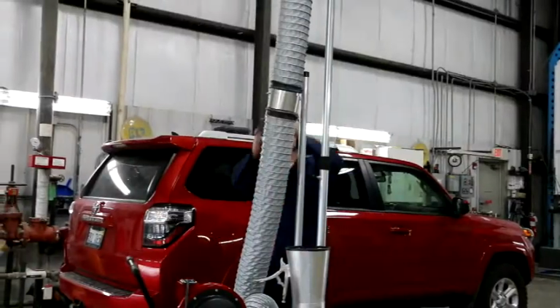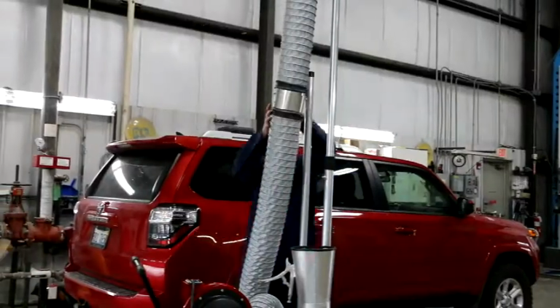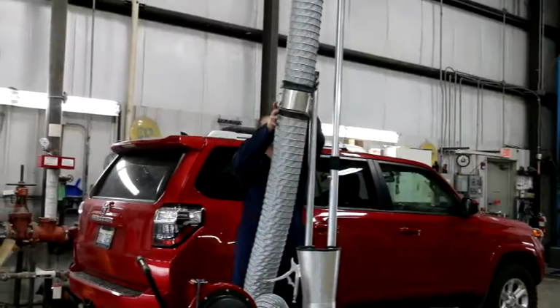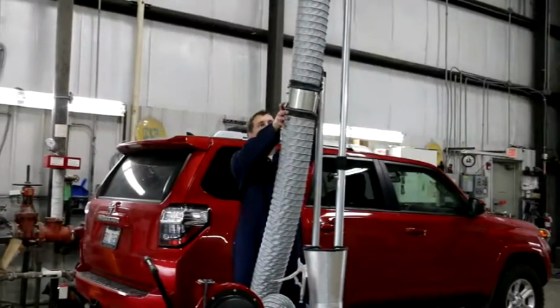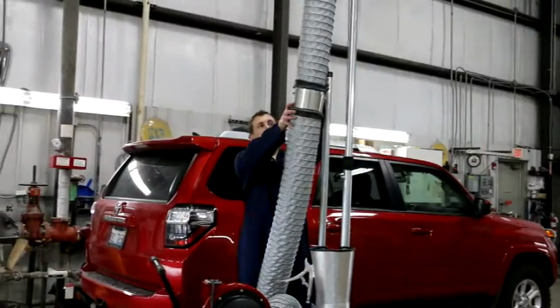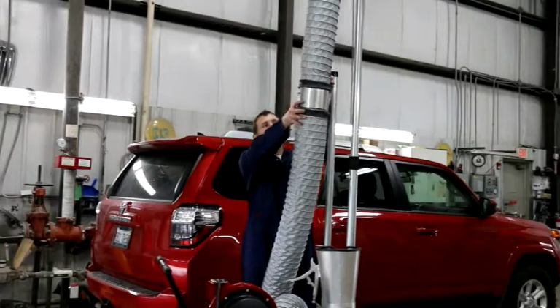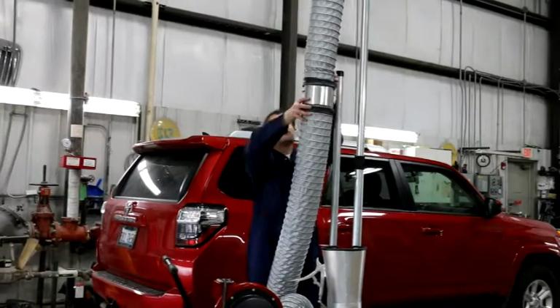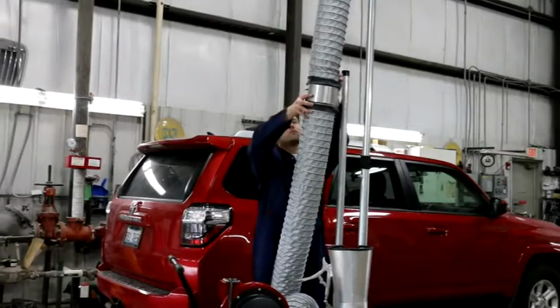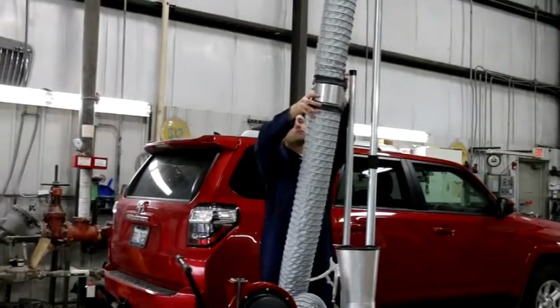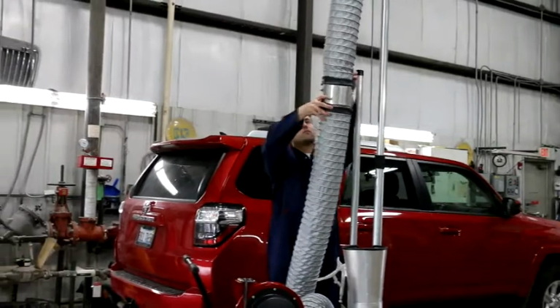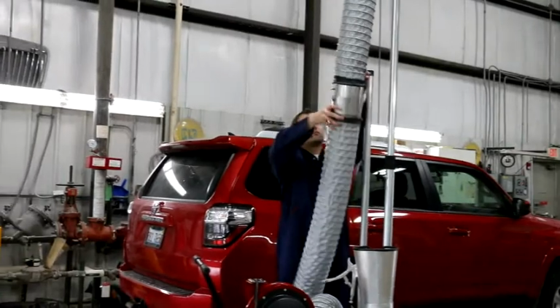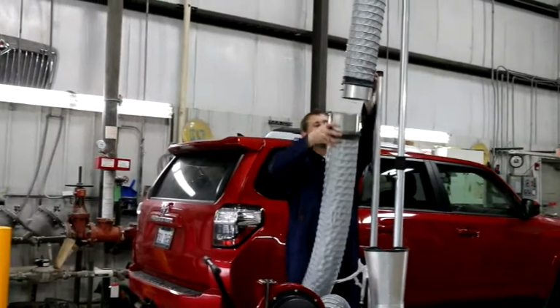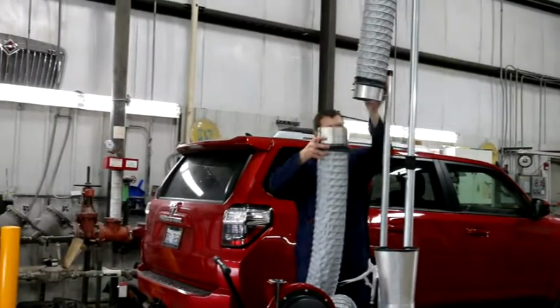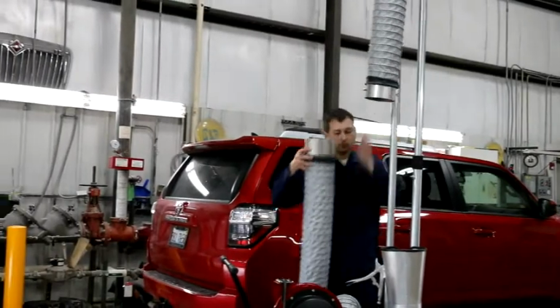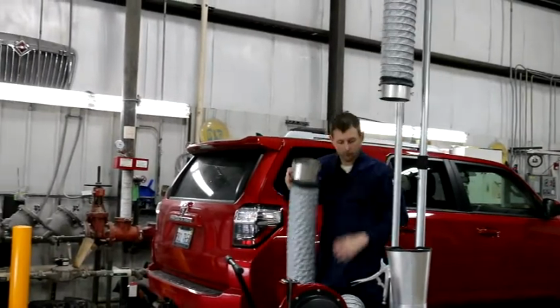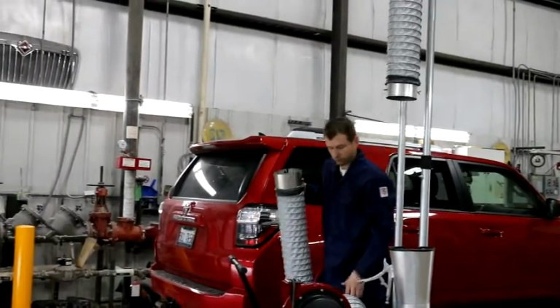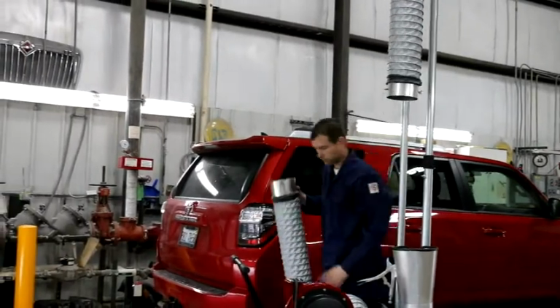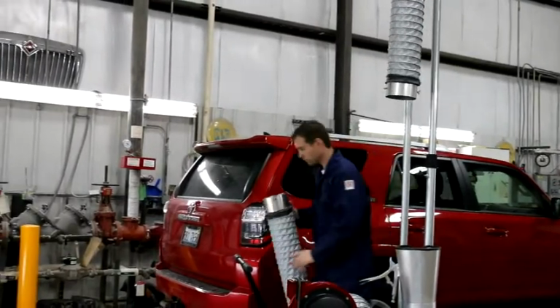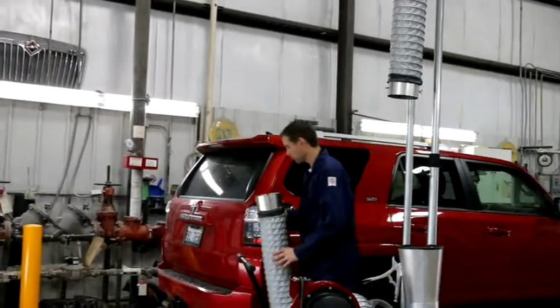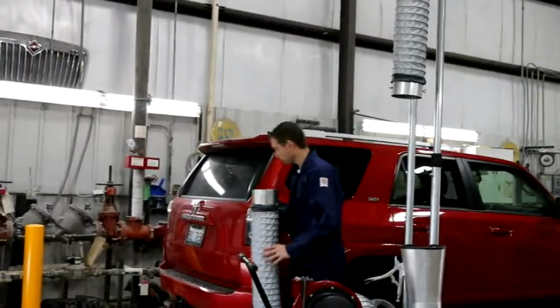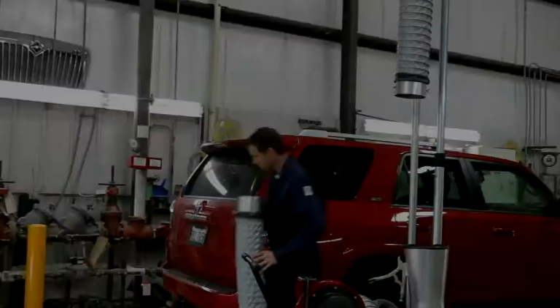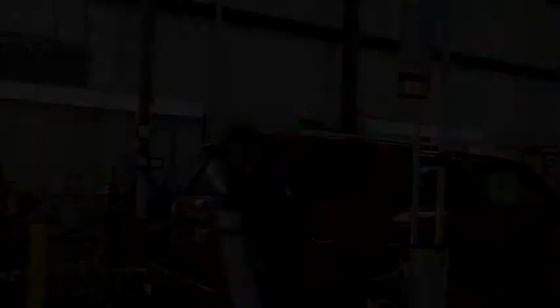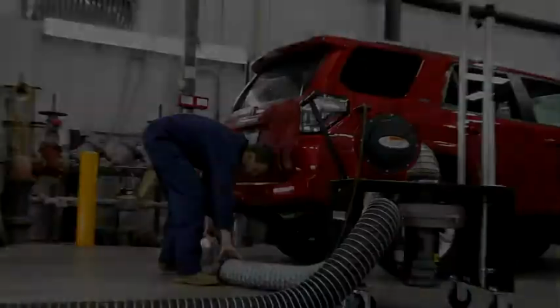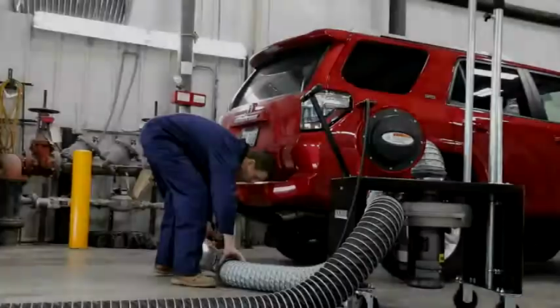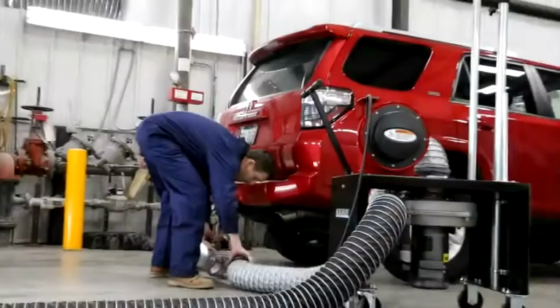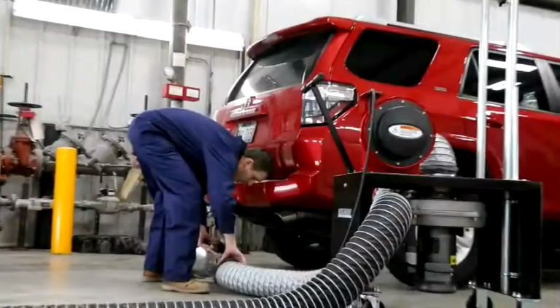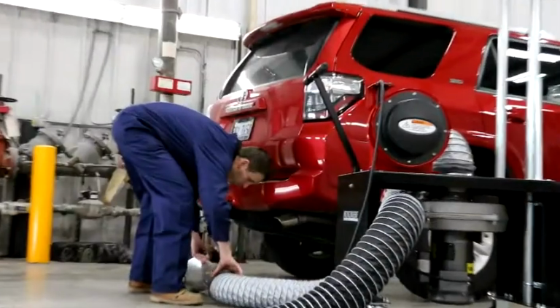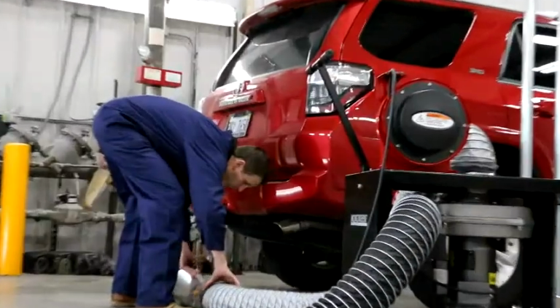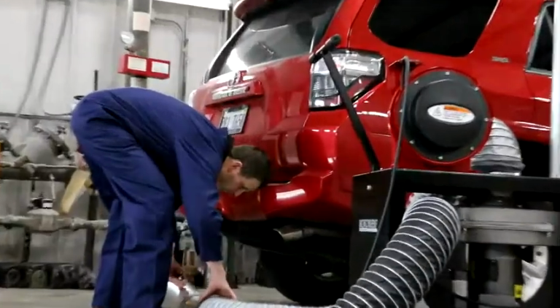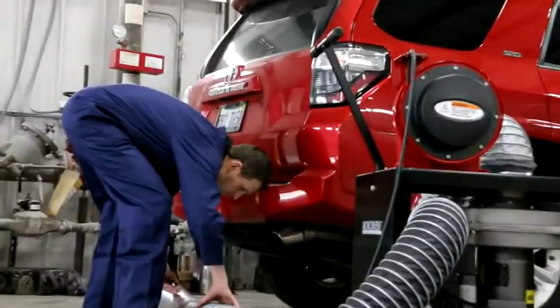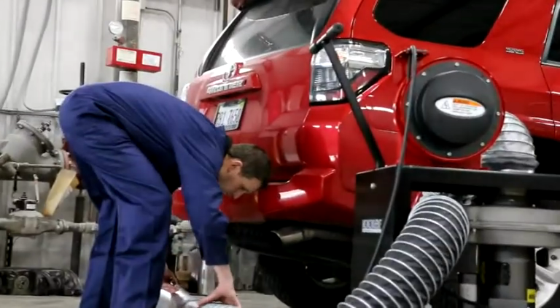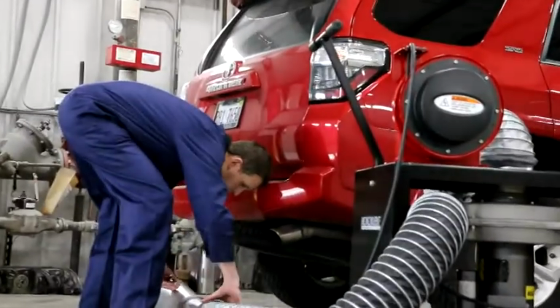For under chassis applications, simply uncouple the hose on the vertical mast and couple it to an under chassis nozzle.